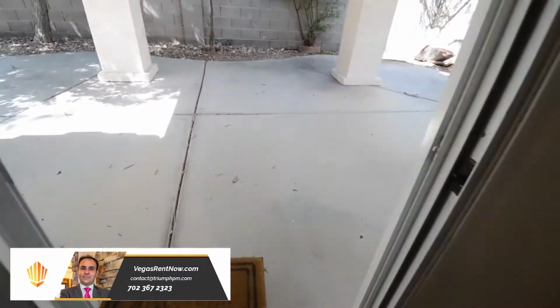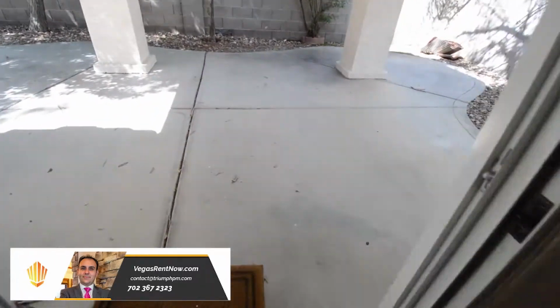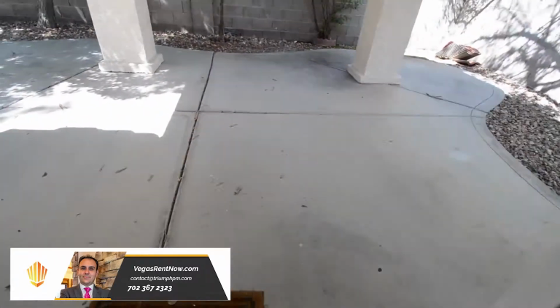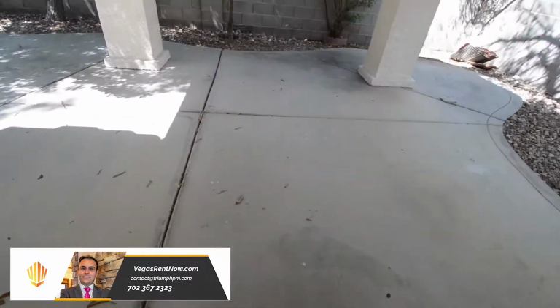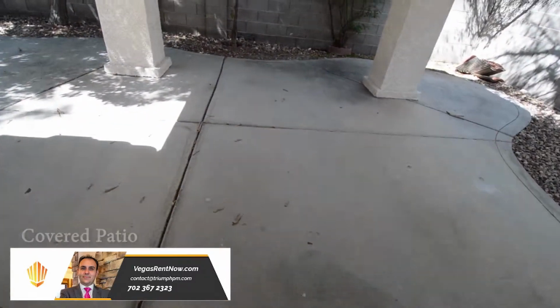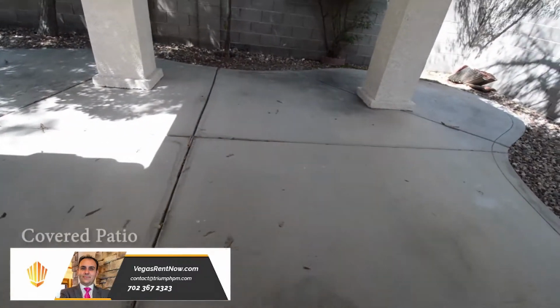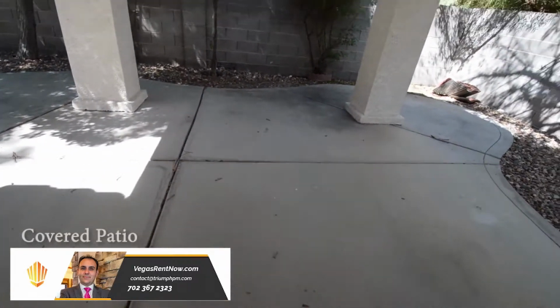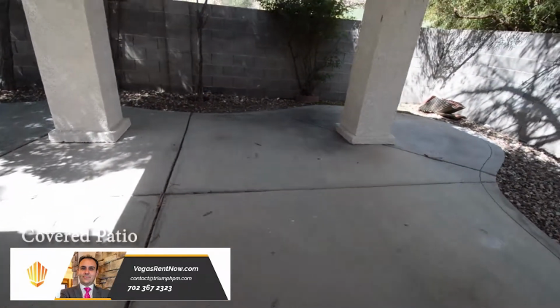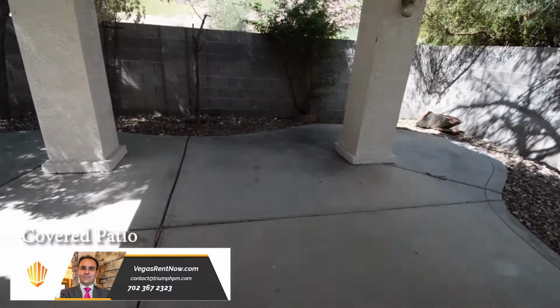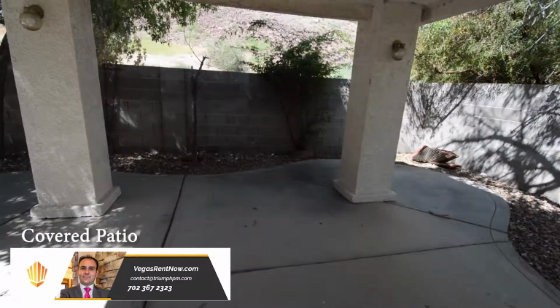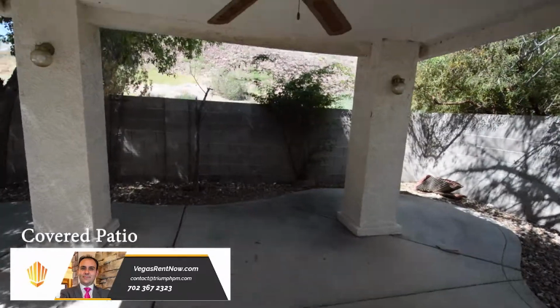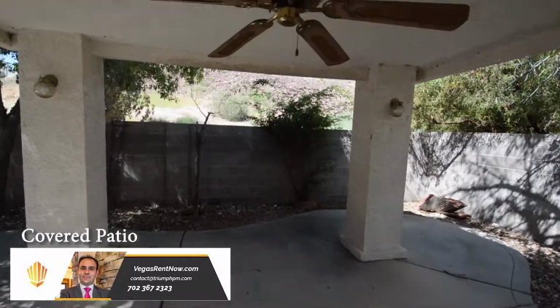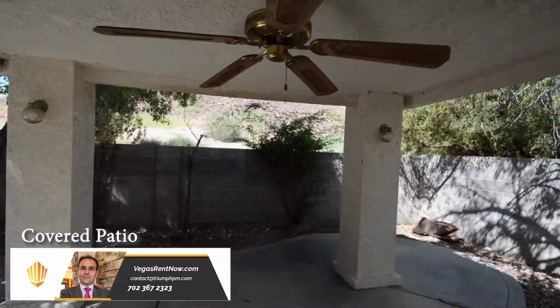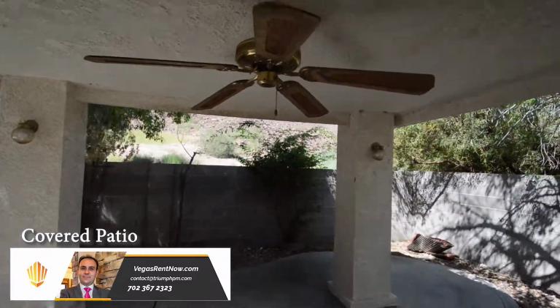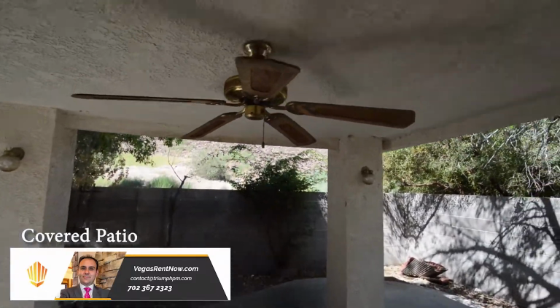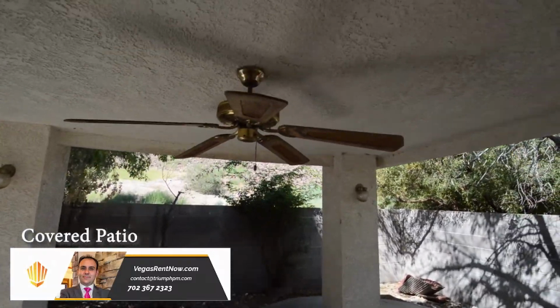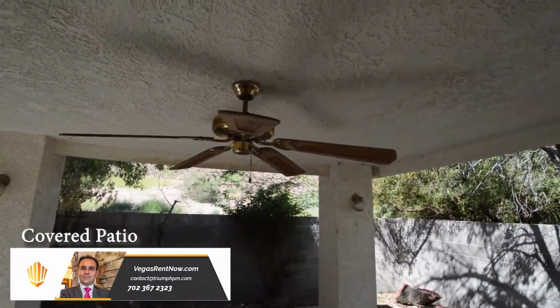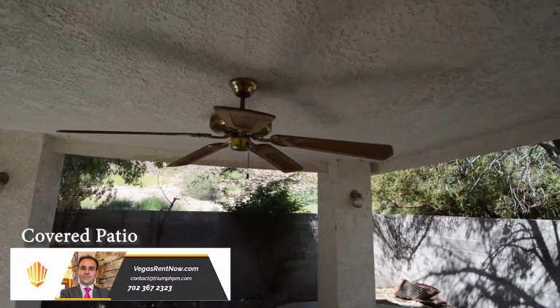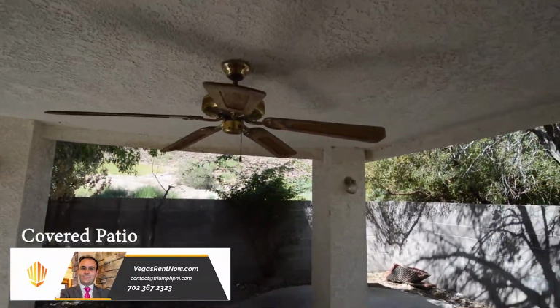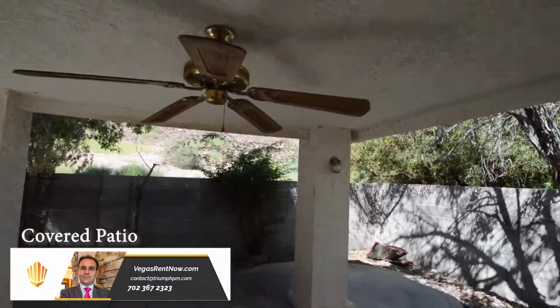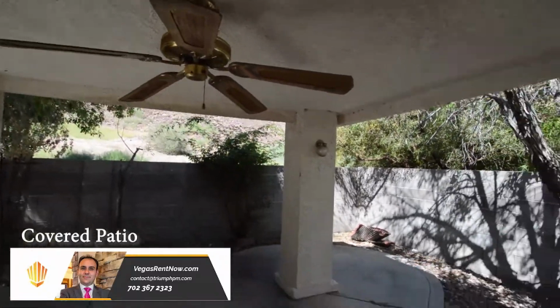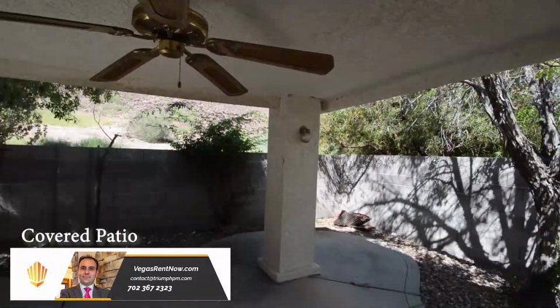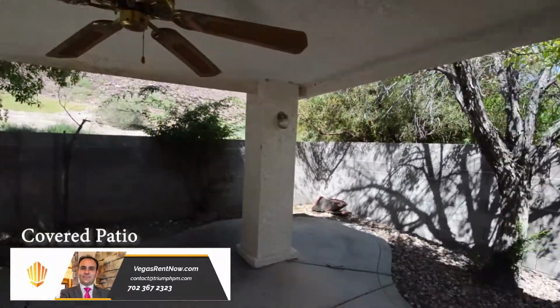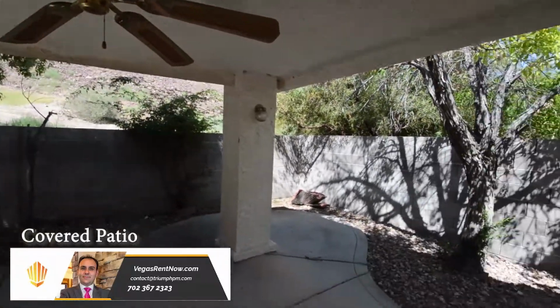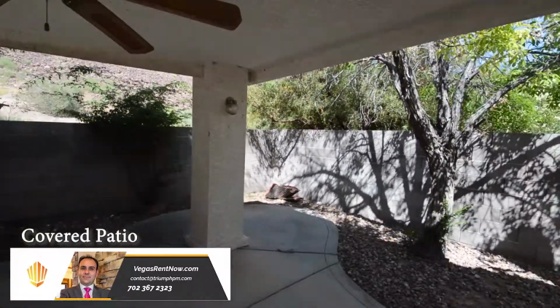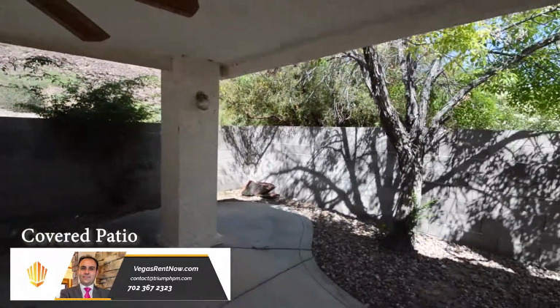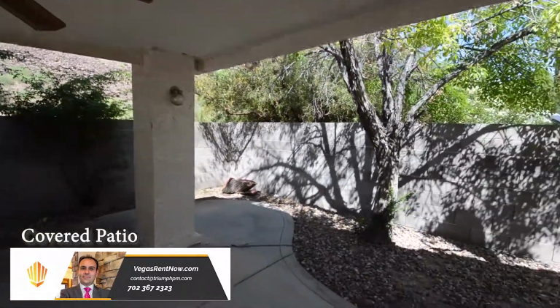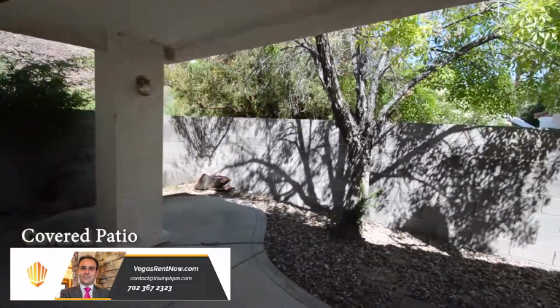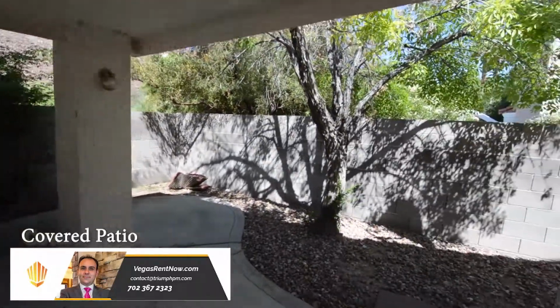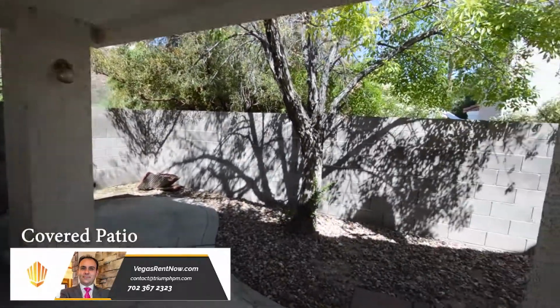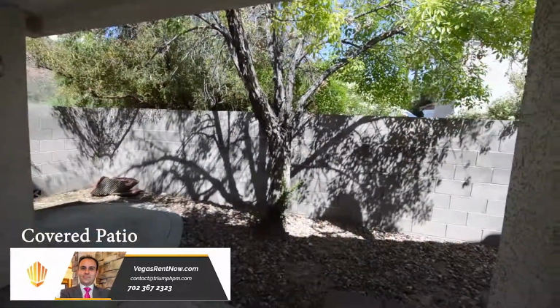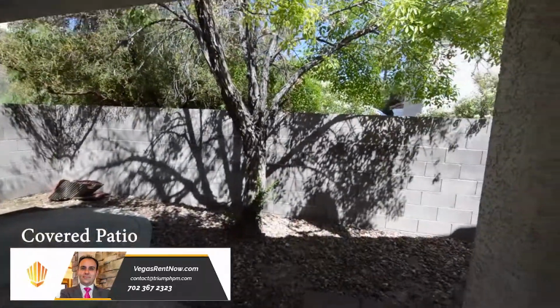The covered patio out back has a ceiling fan and easy maintenance yard.